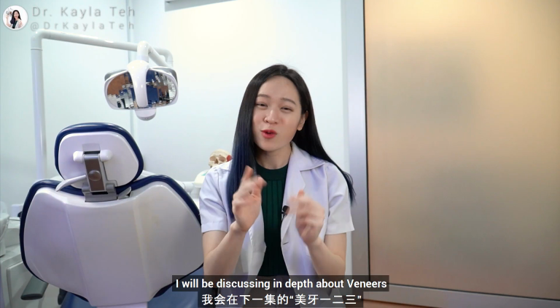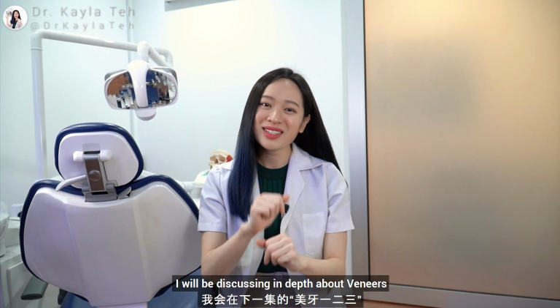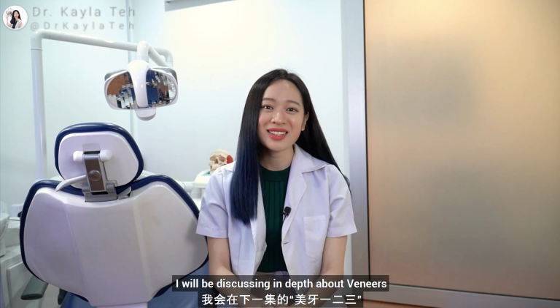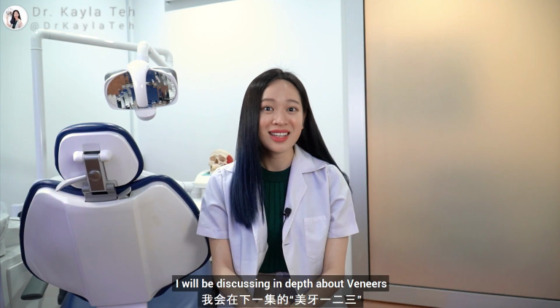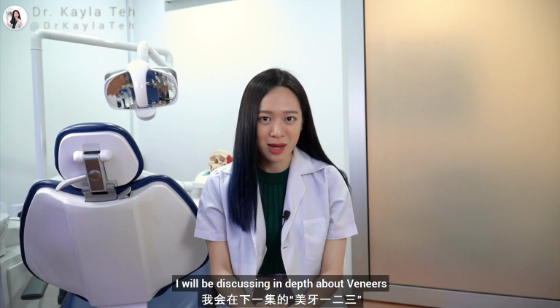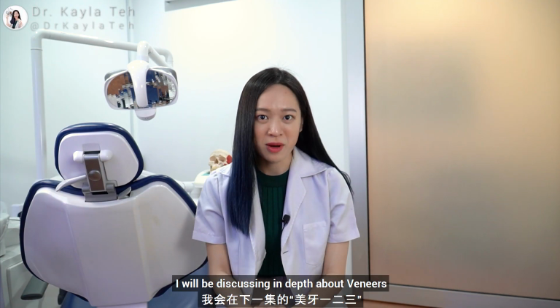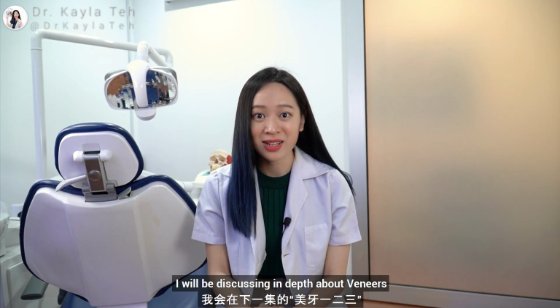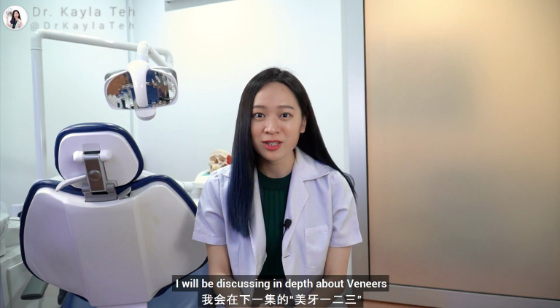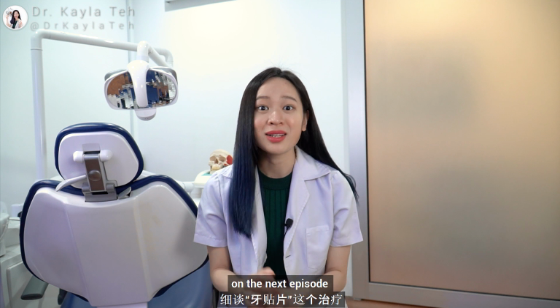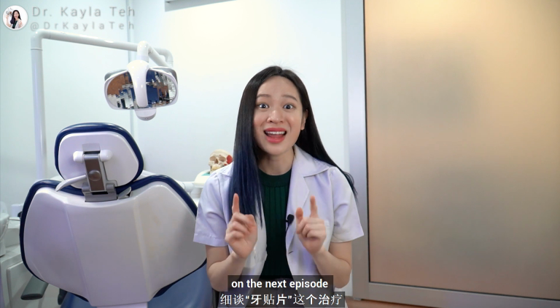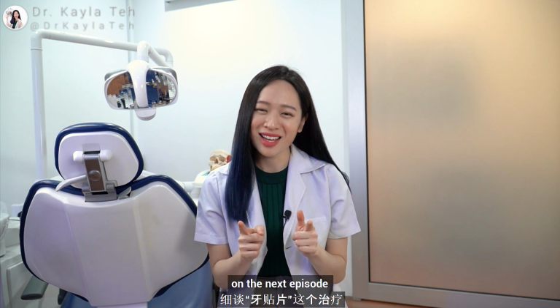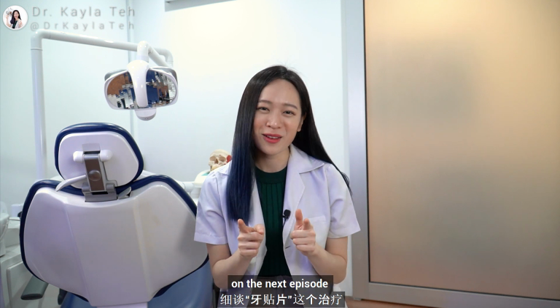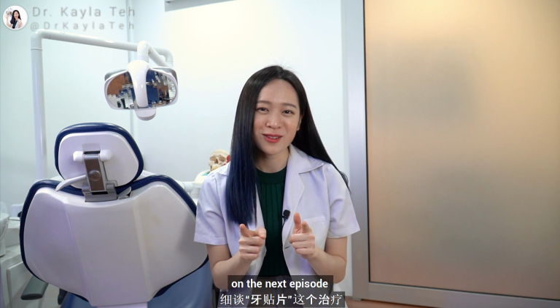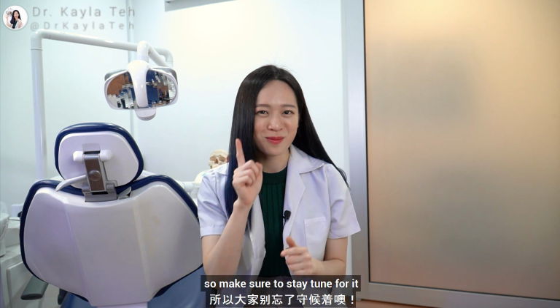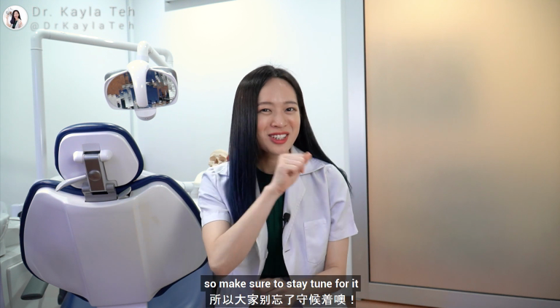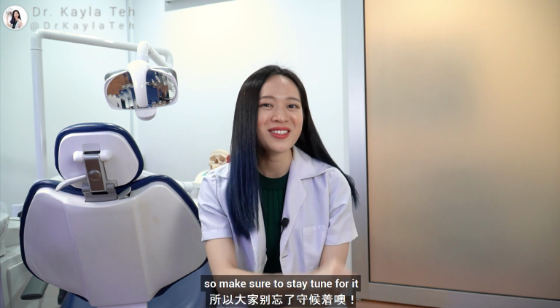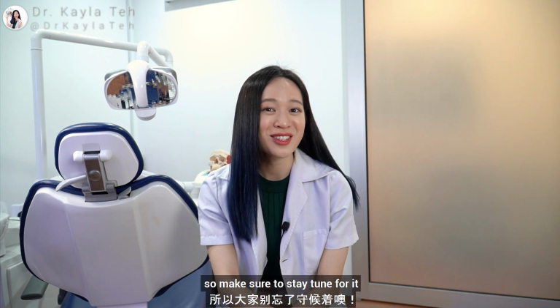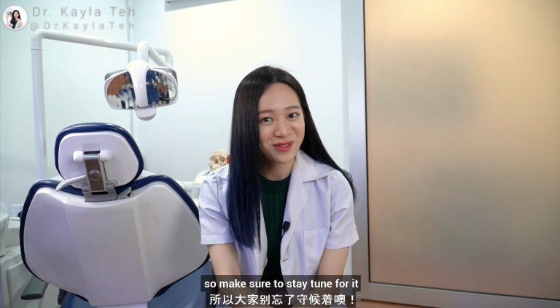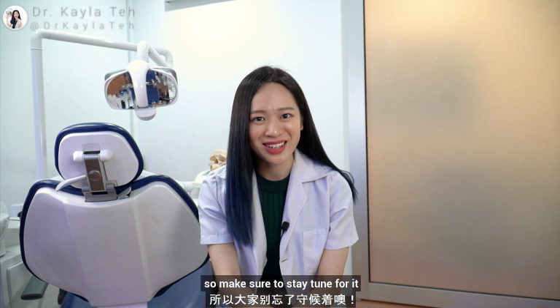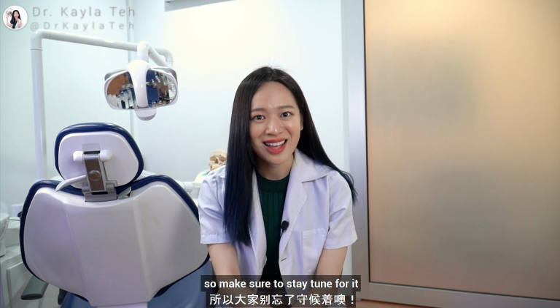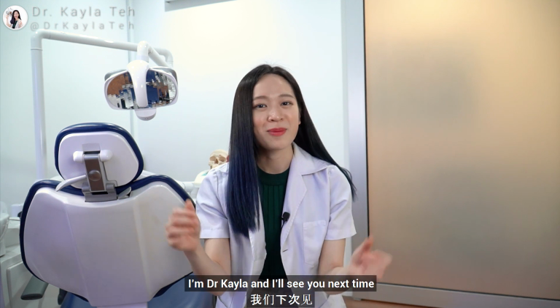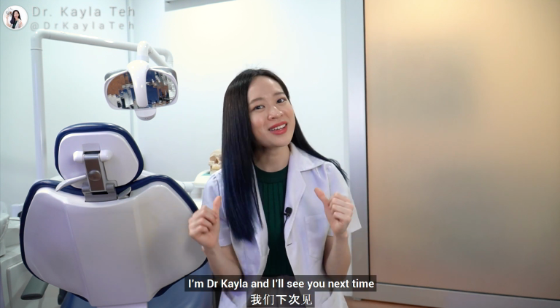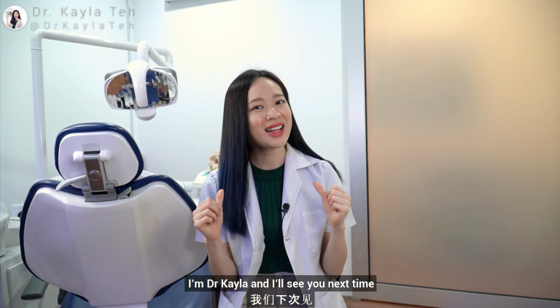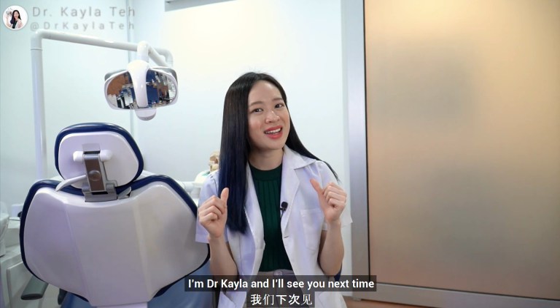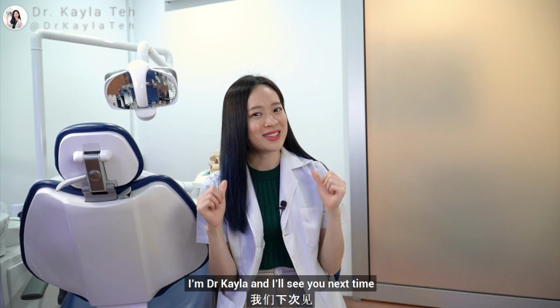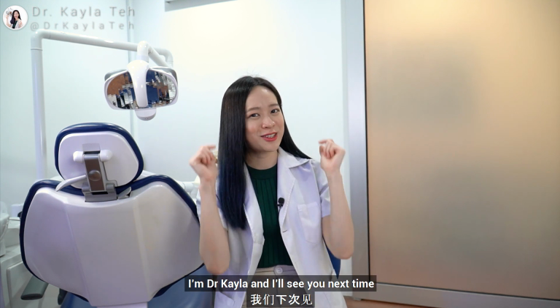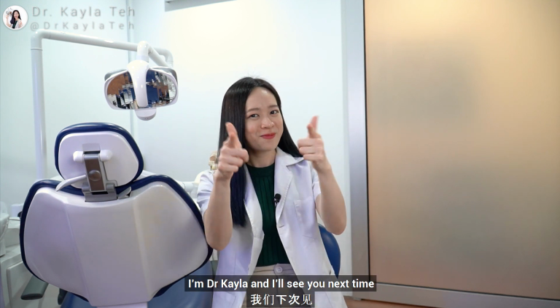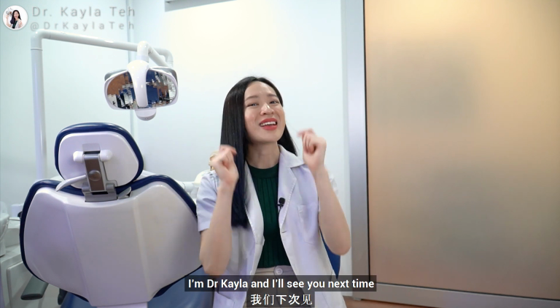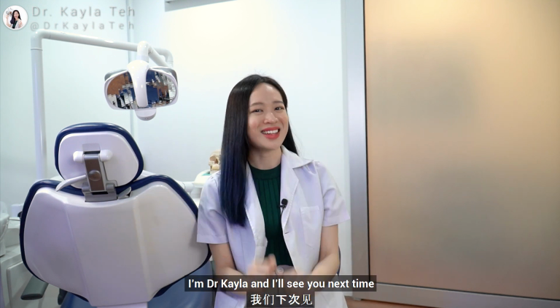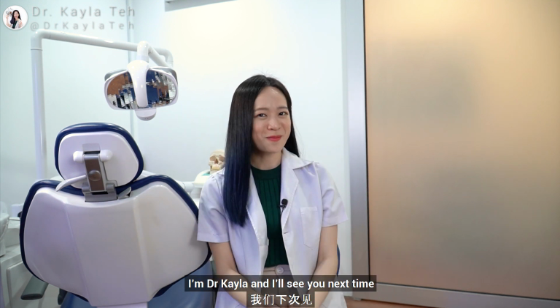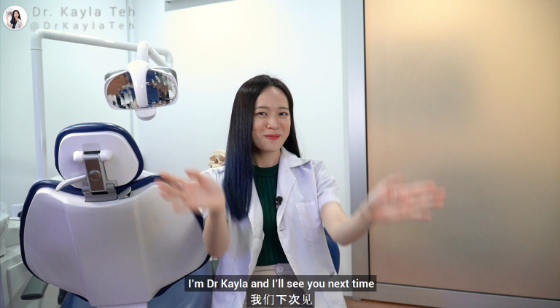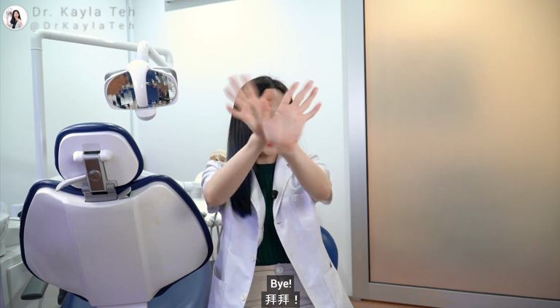I will be discussing in-depth about veneers in the next episode, so make sure you stay tuned for it. I'm Dr. Kayla and I'll see you next time. Bye!